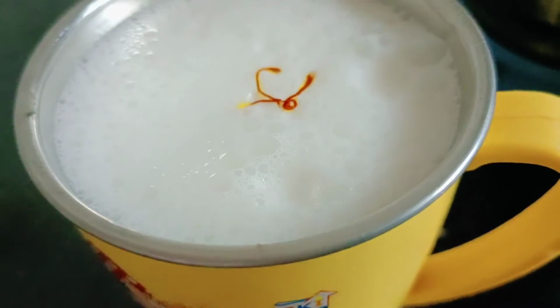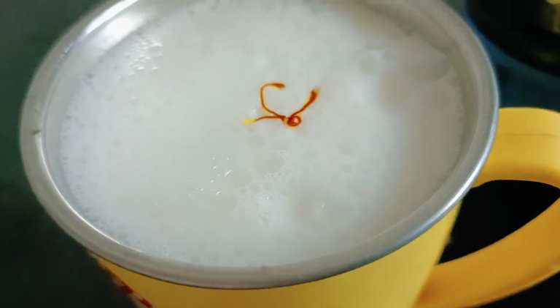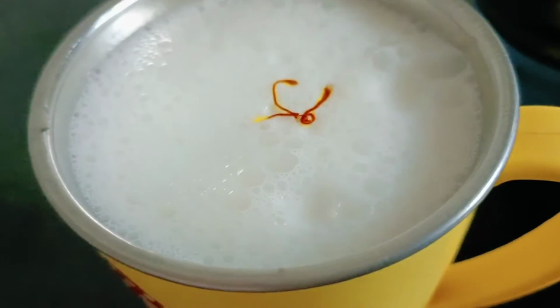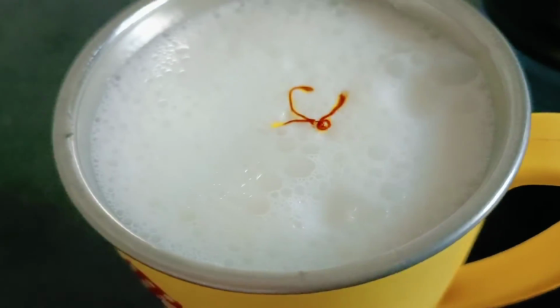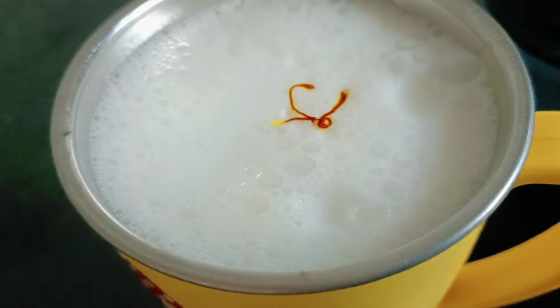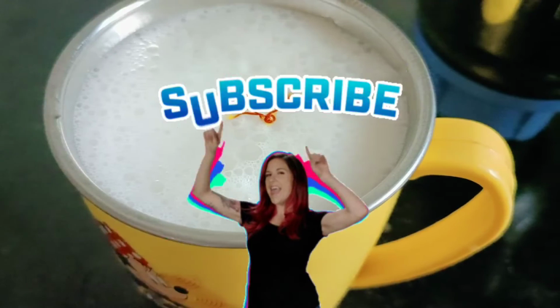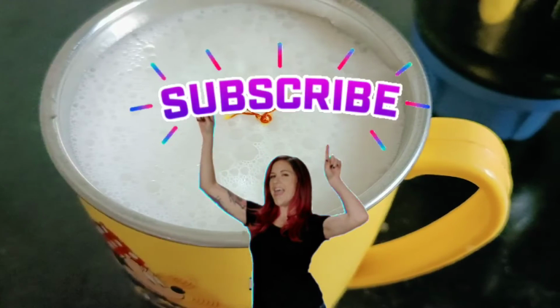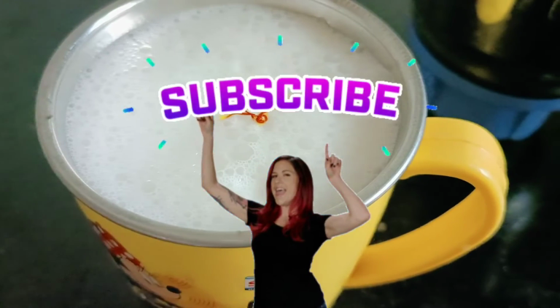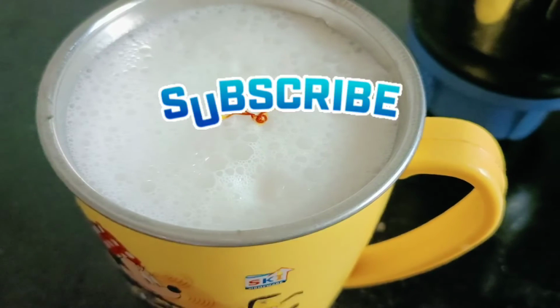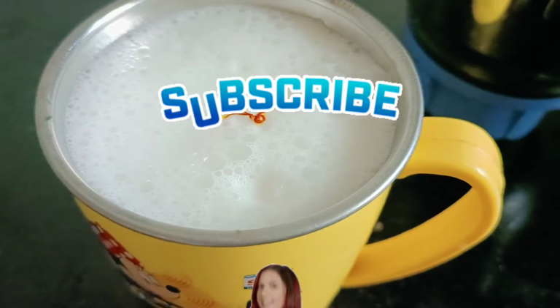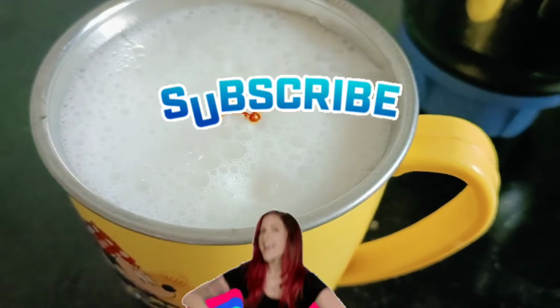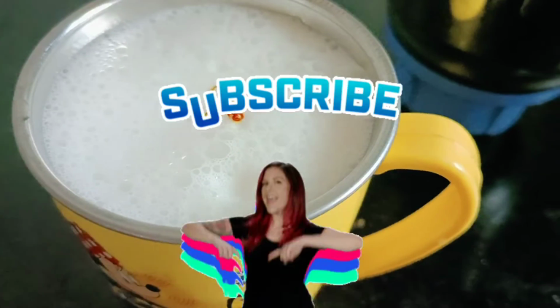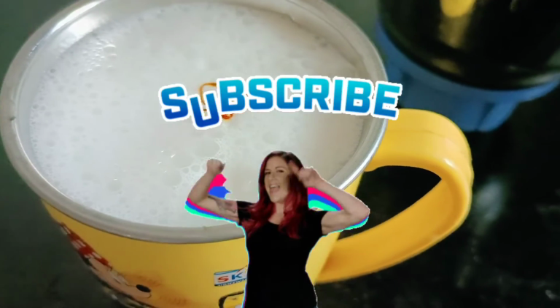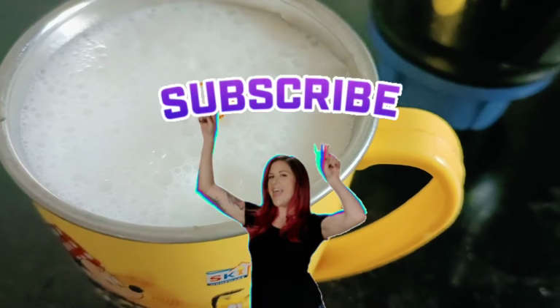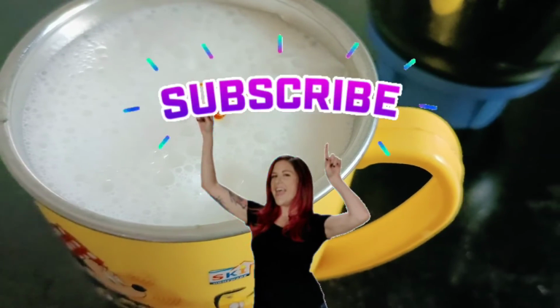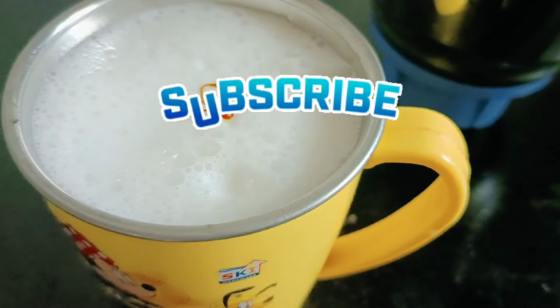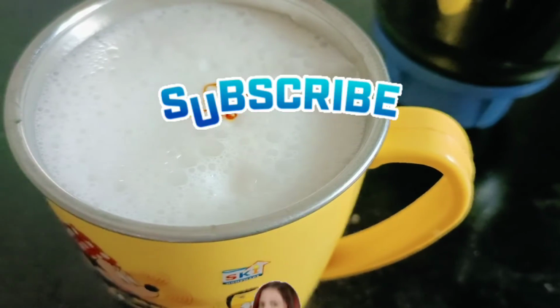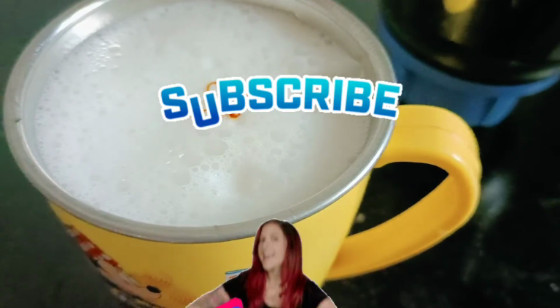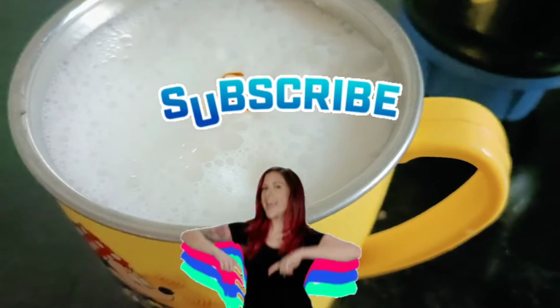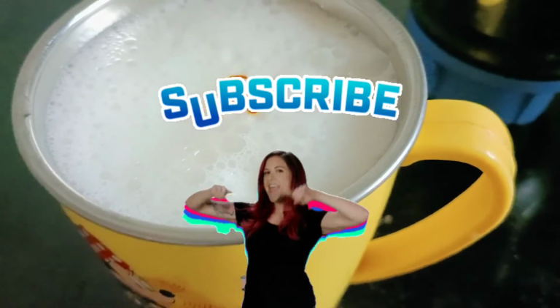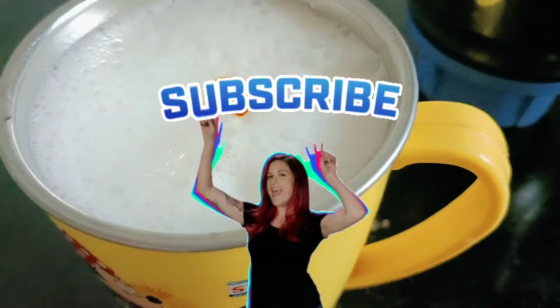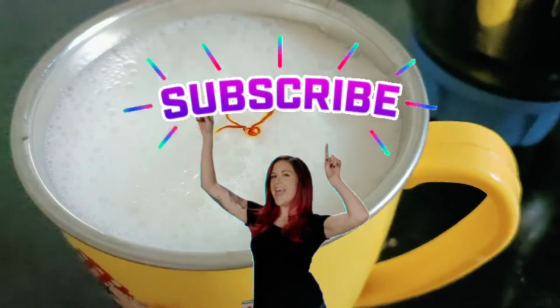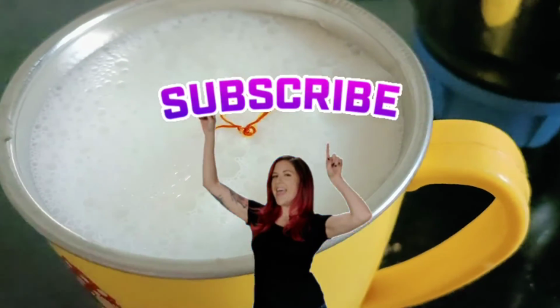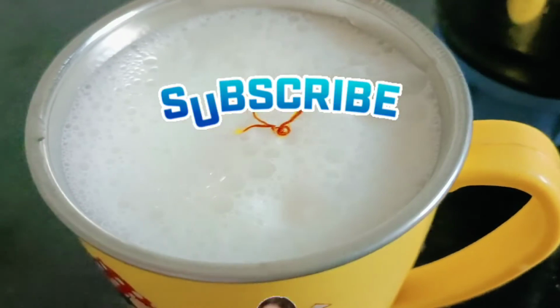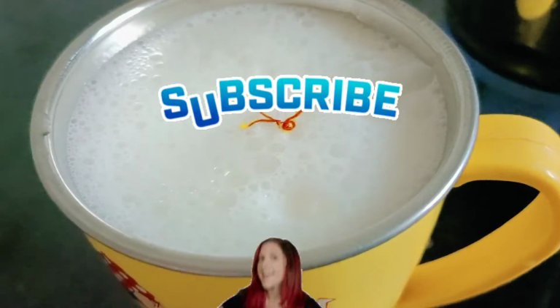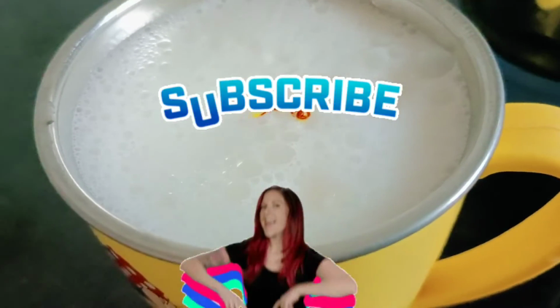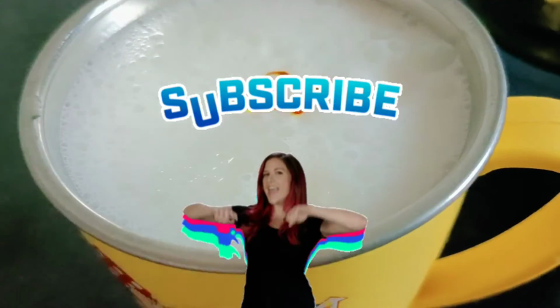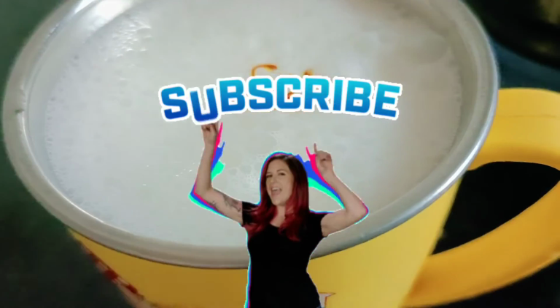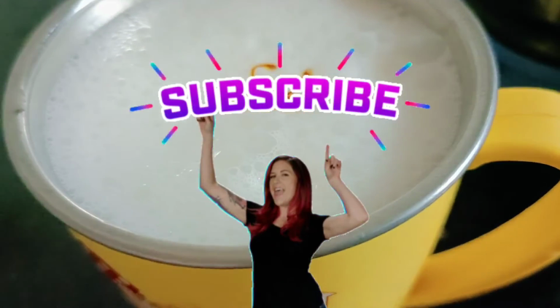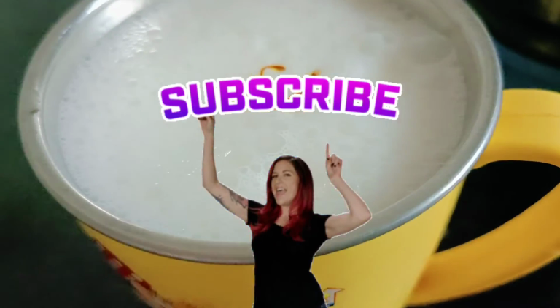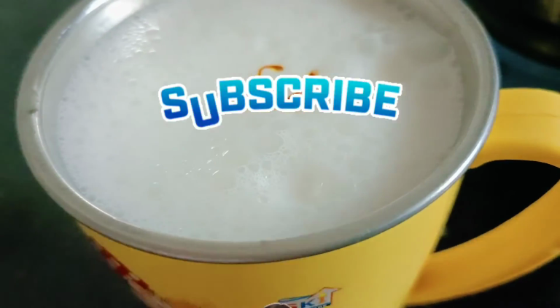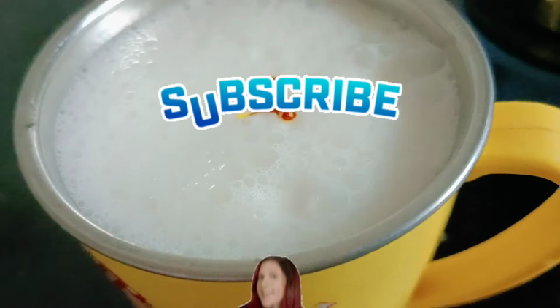If you want to subscribe to our channel, please subscribe to the channel. Please do it.